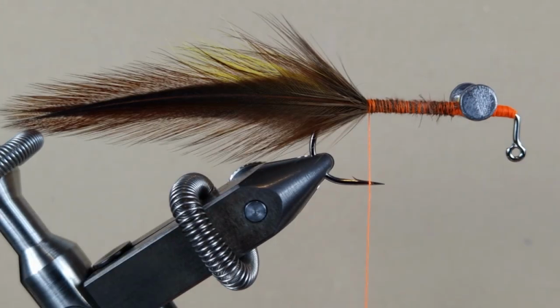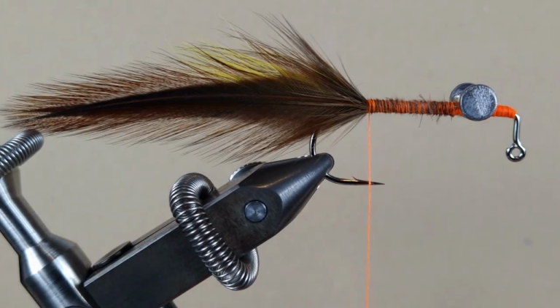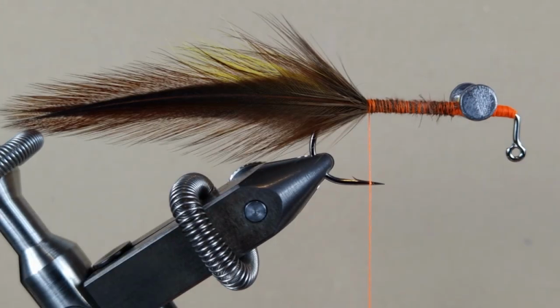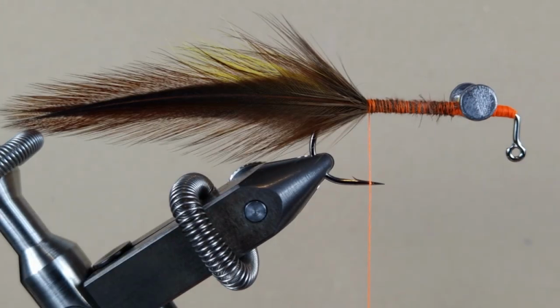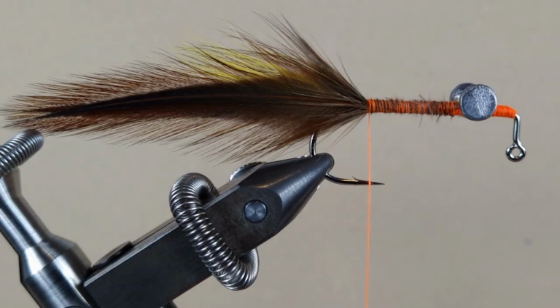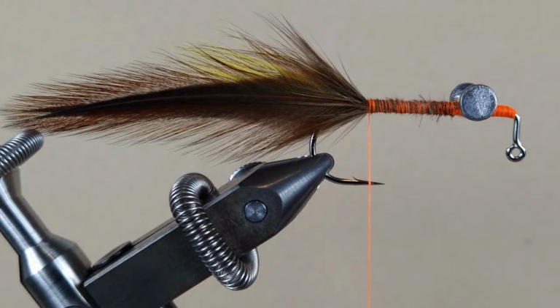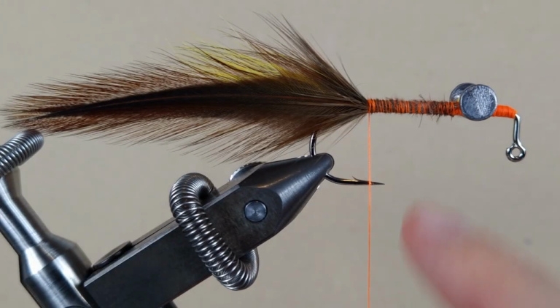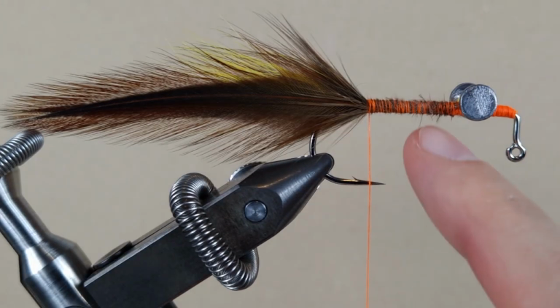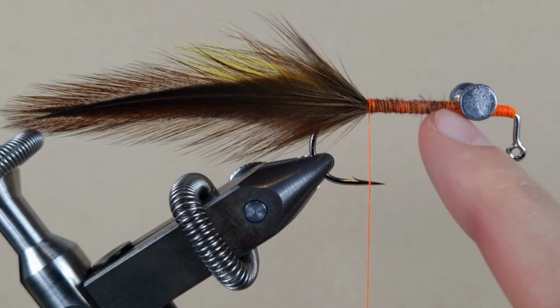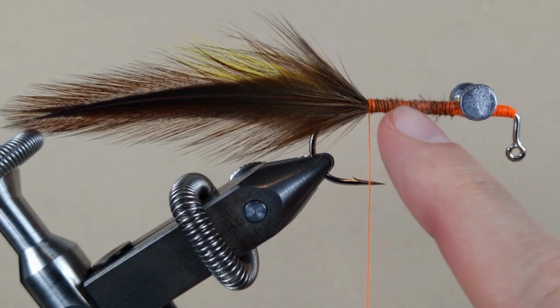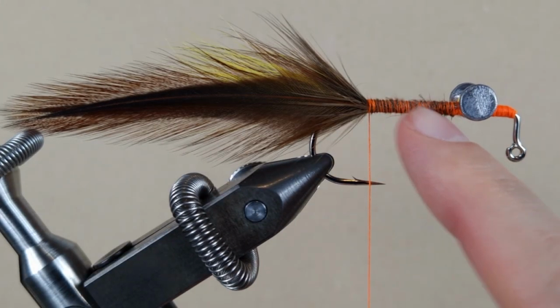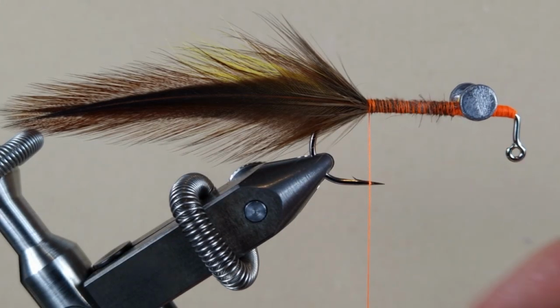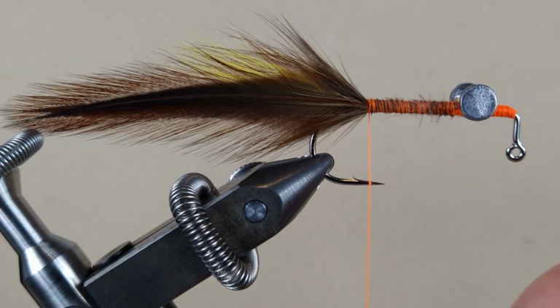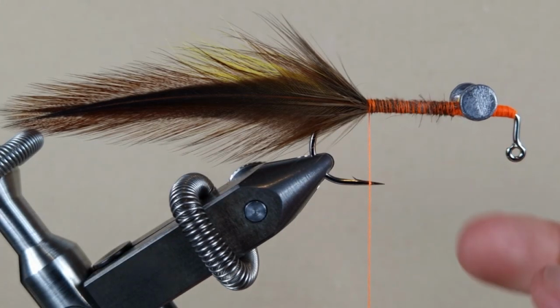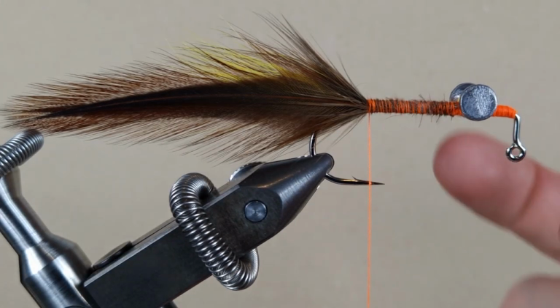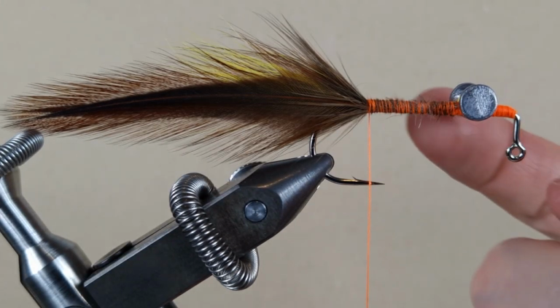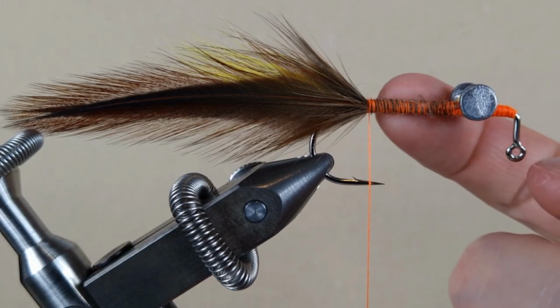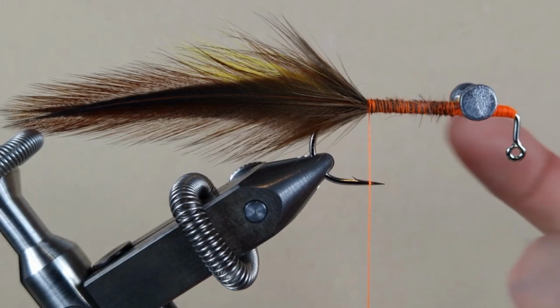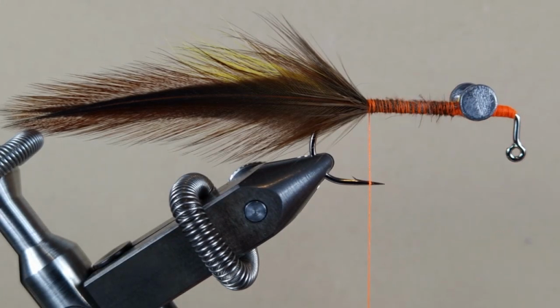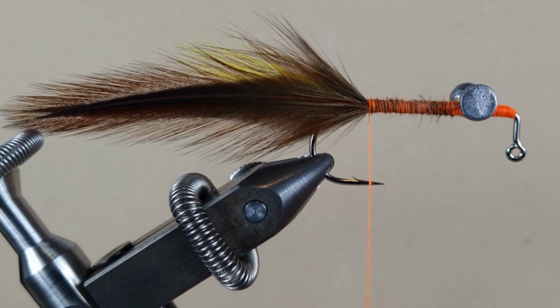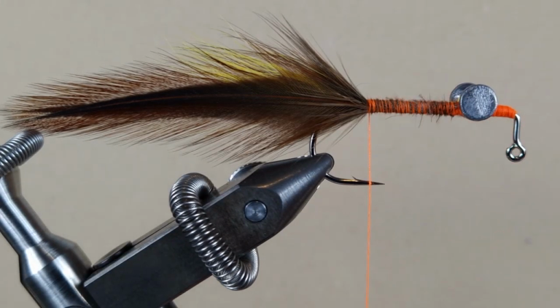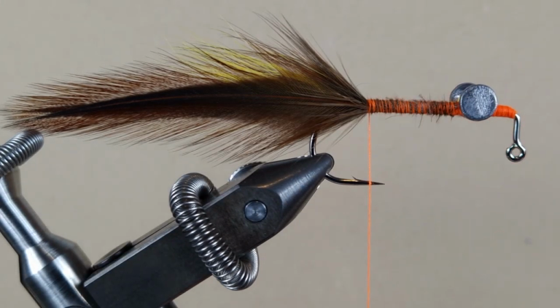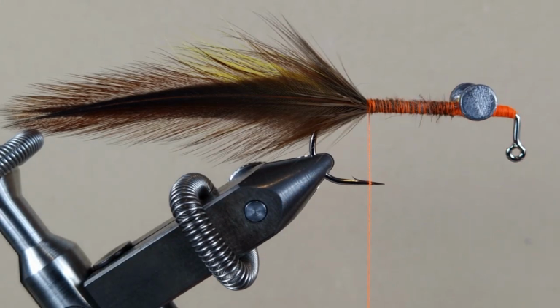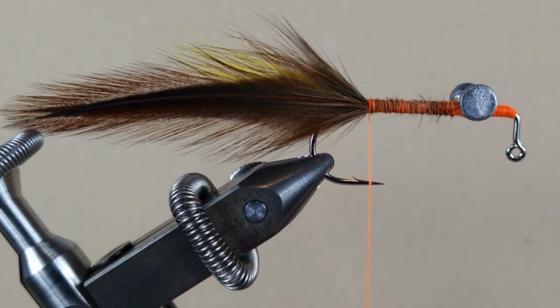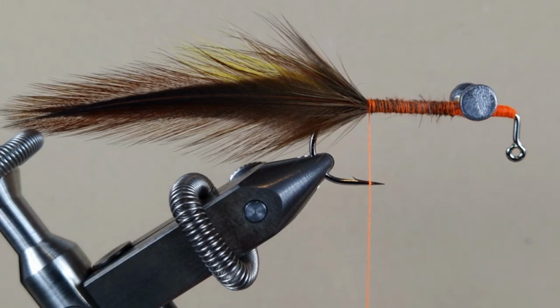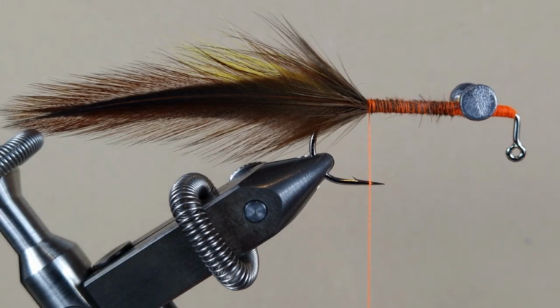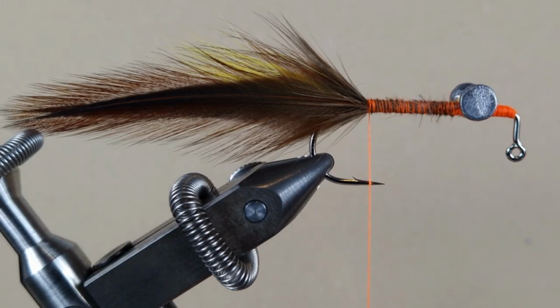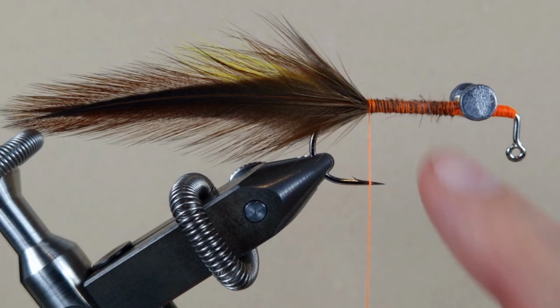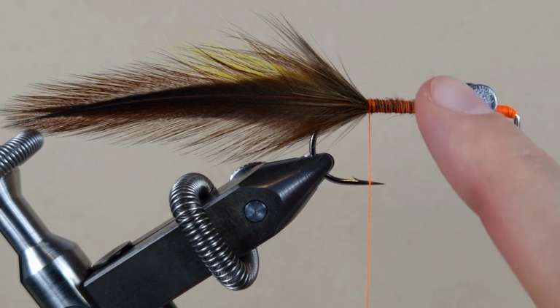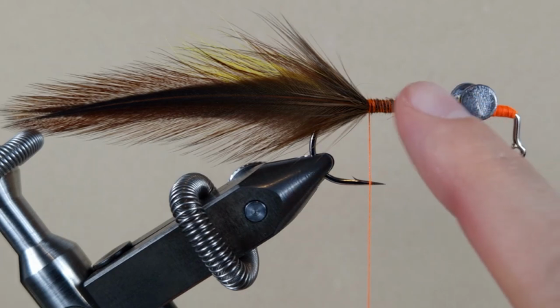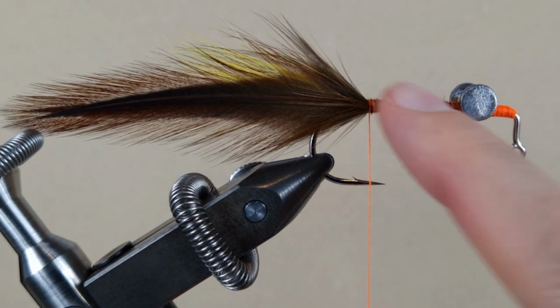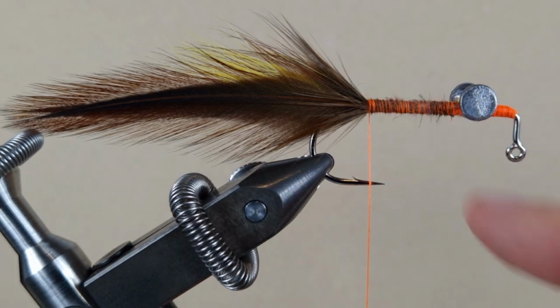I'm just going to build up the thread so it shows up orange and the body is covered.